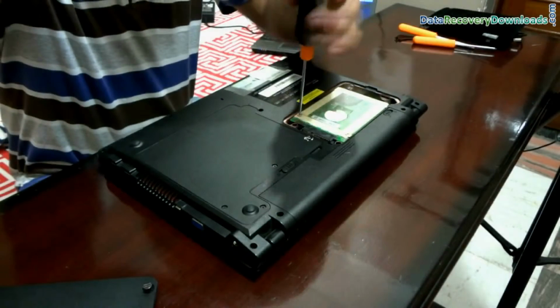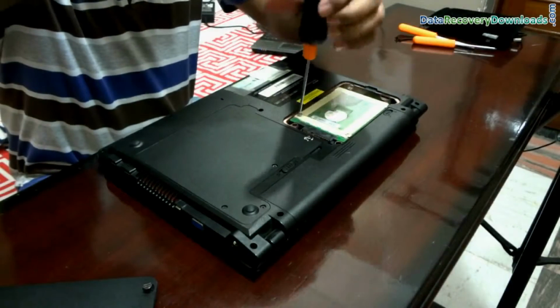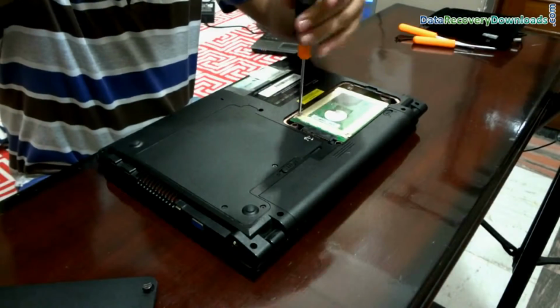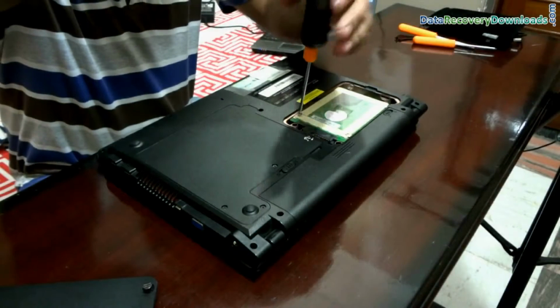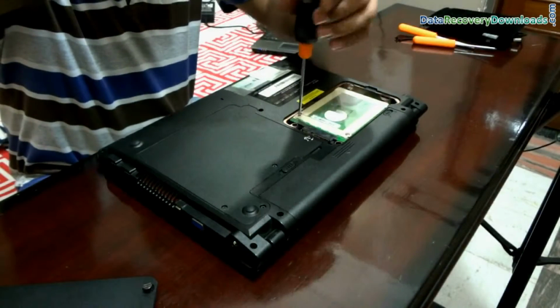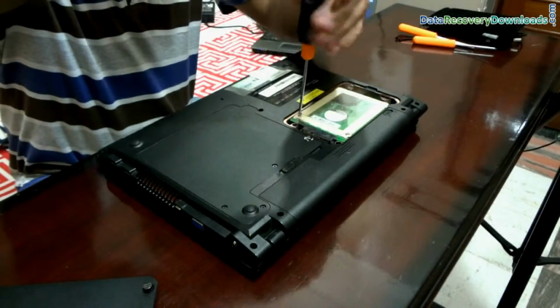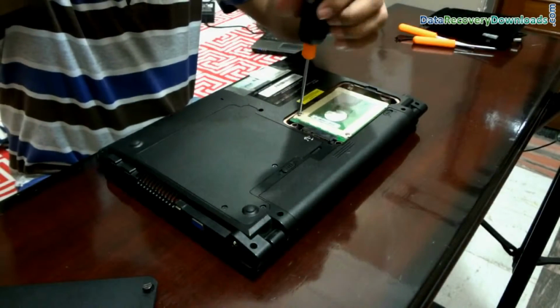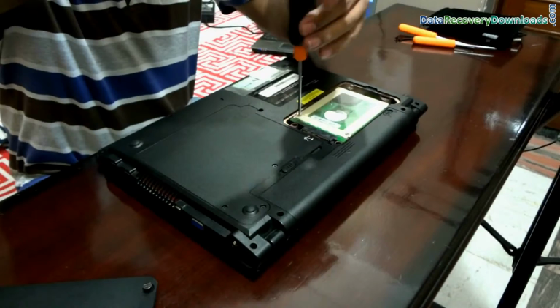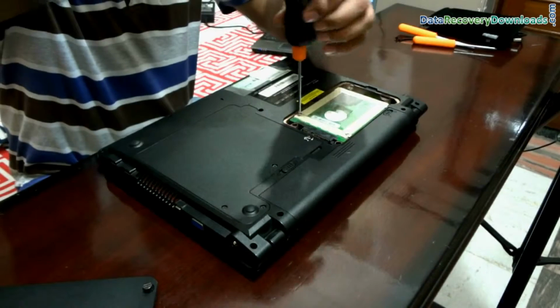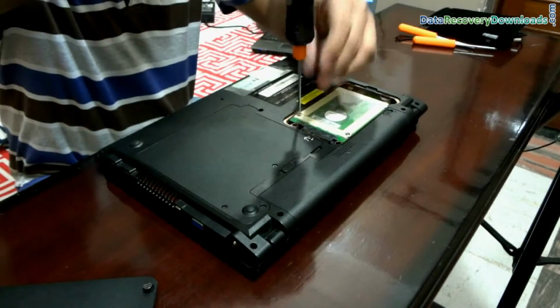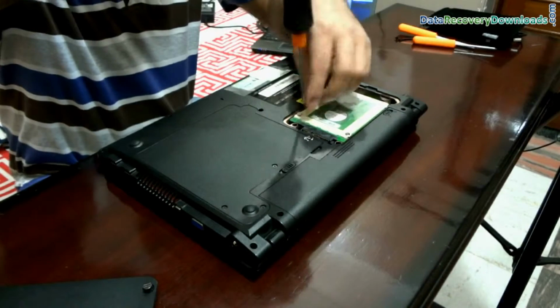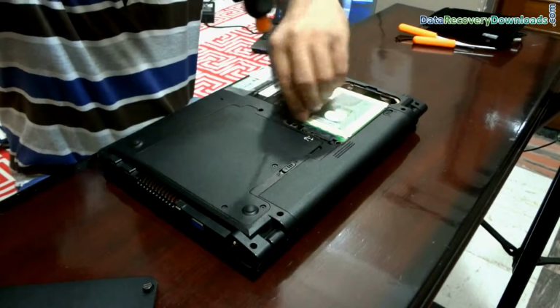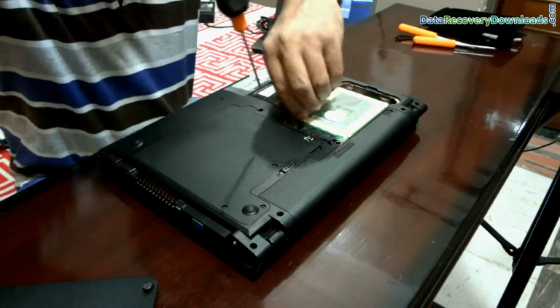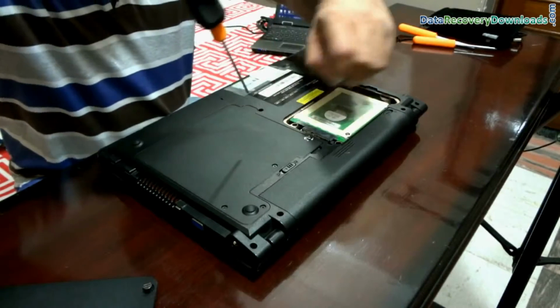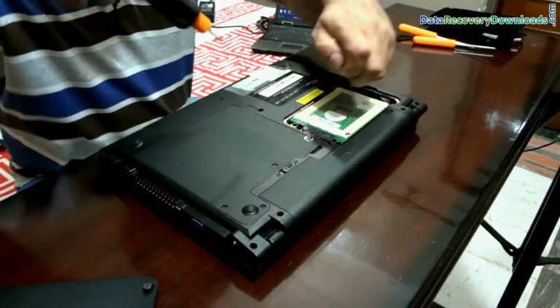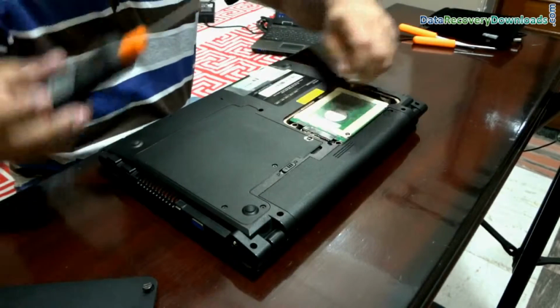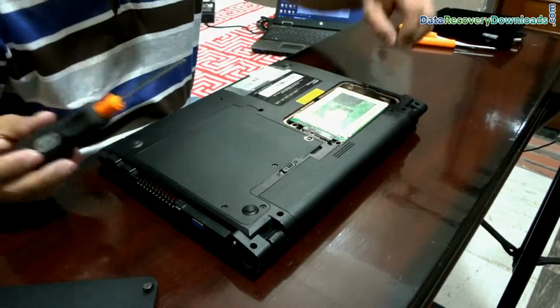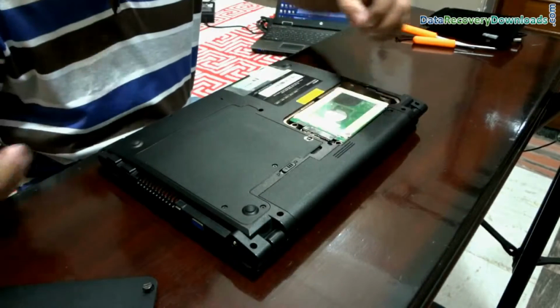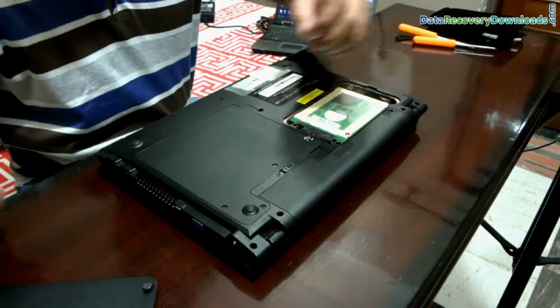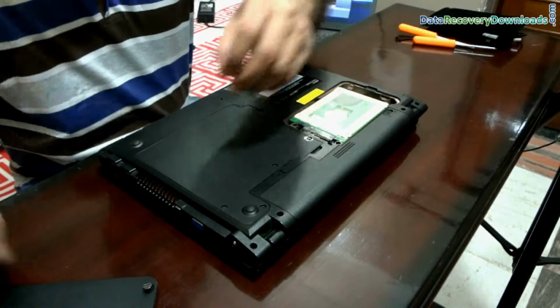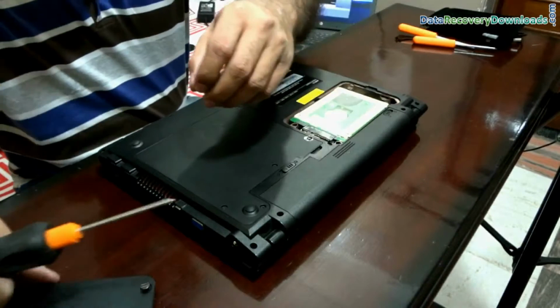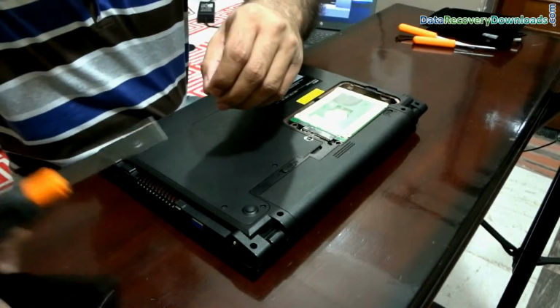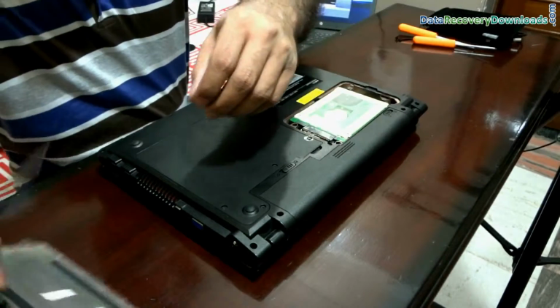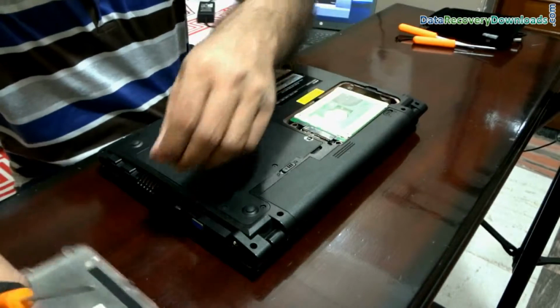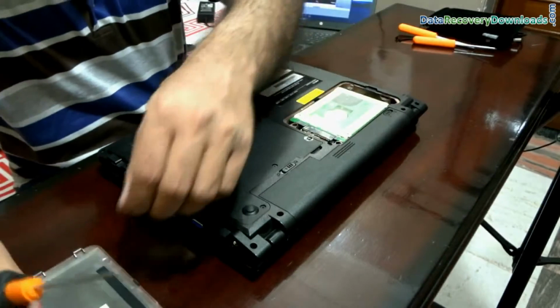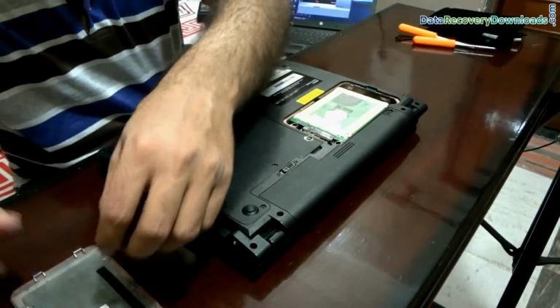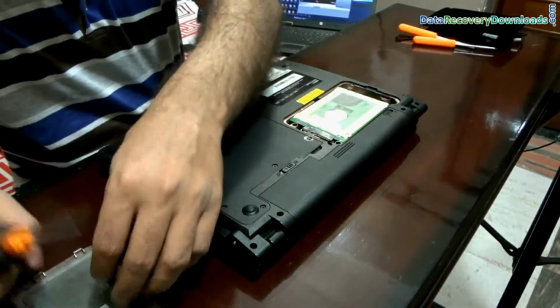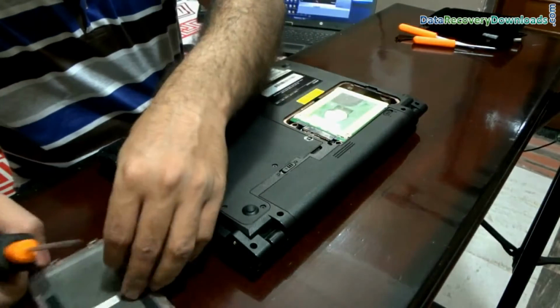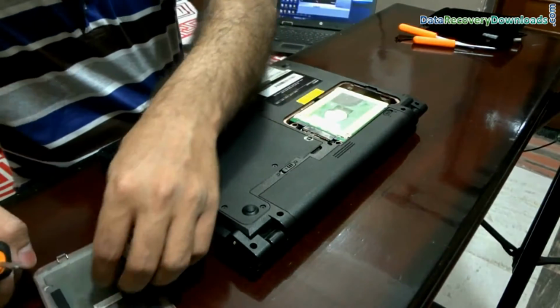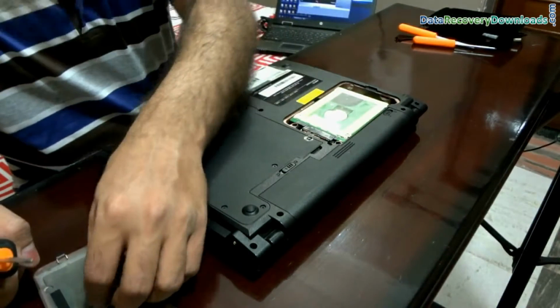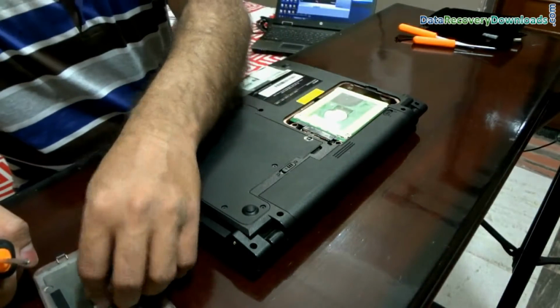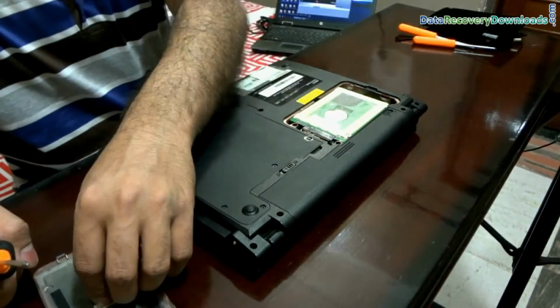Now open these screws, and keep them in a safe place.